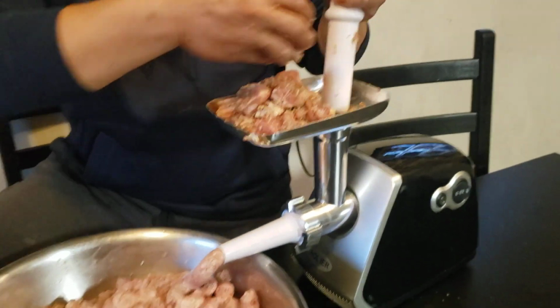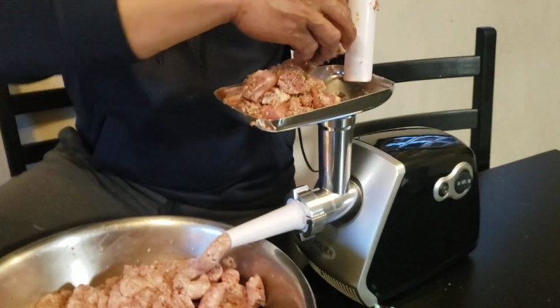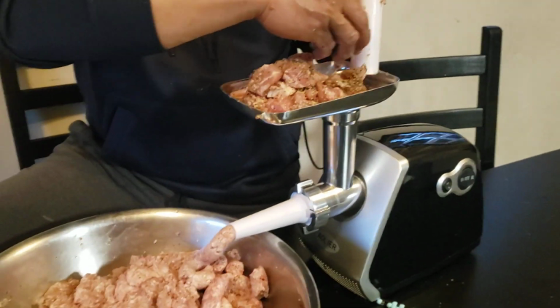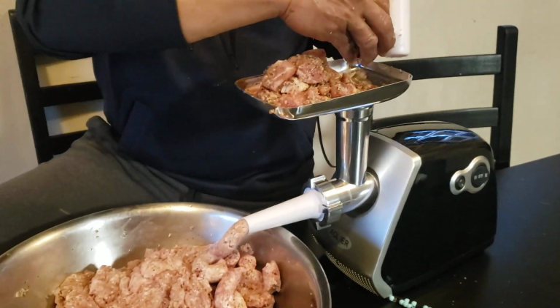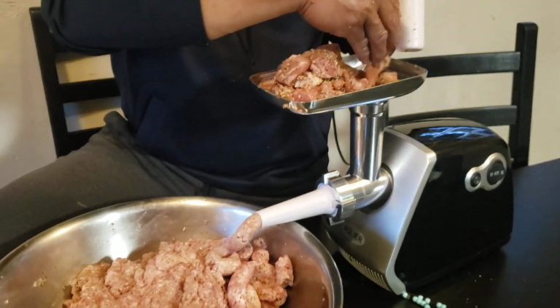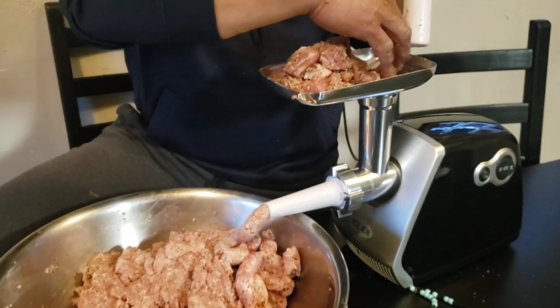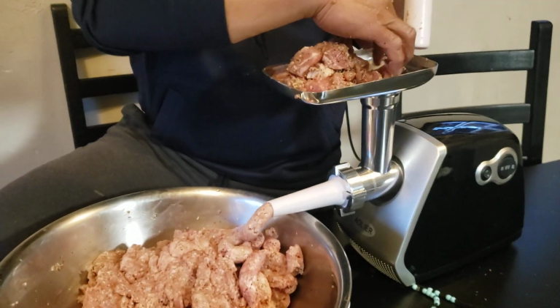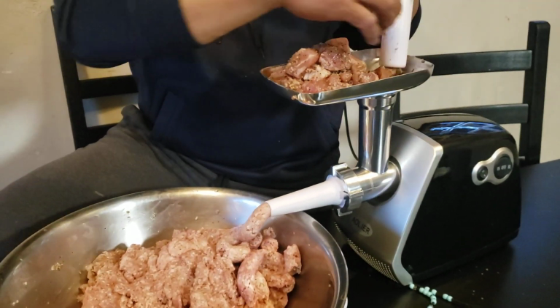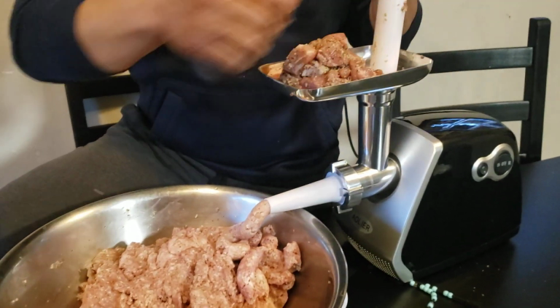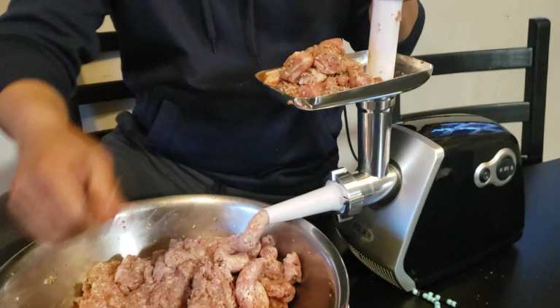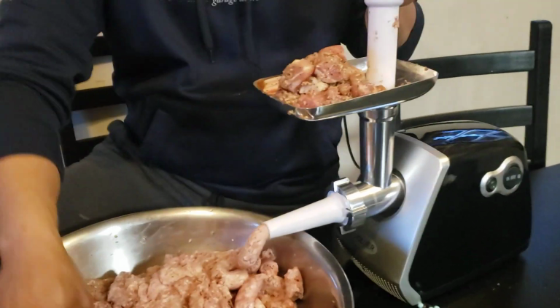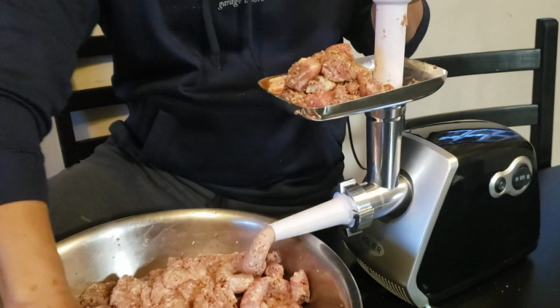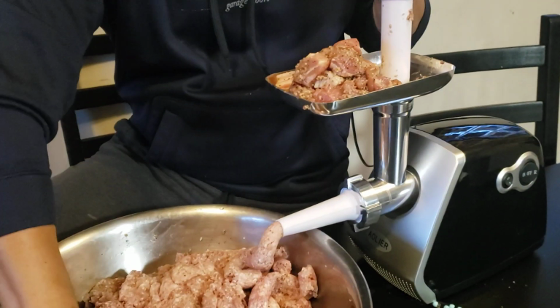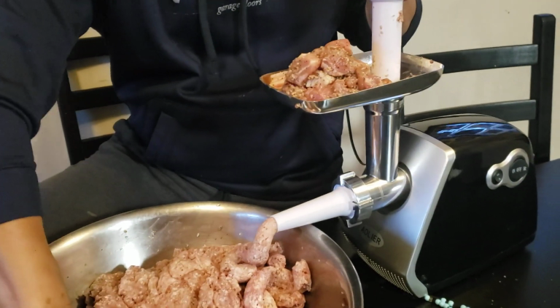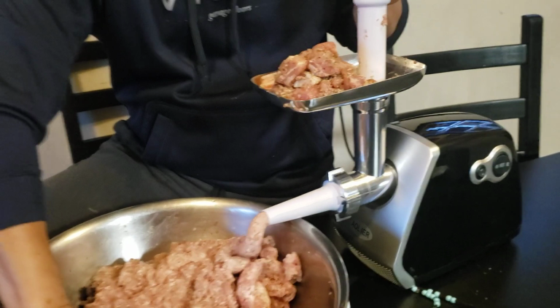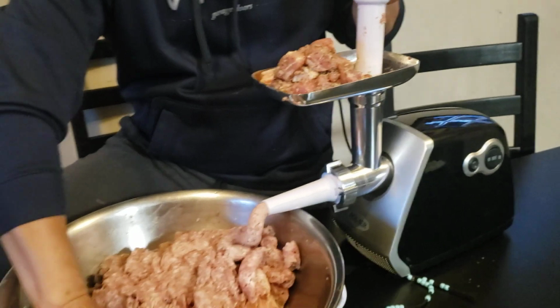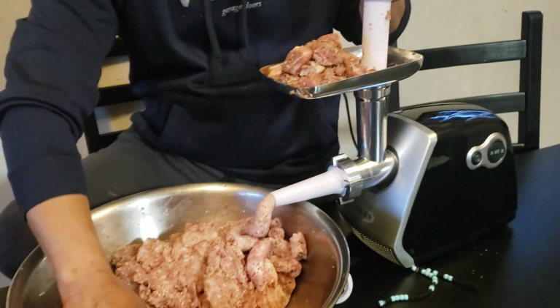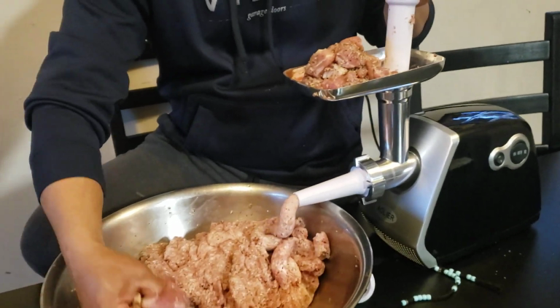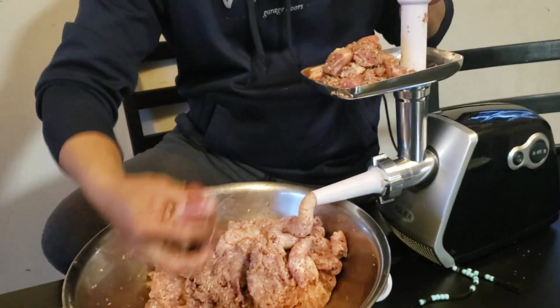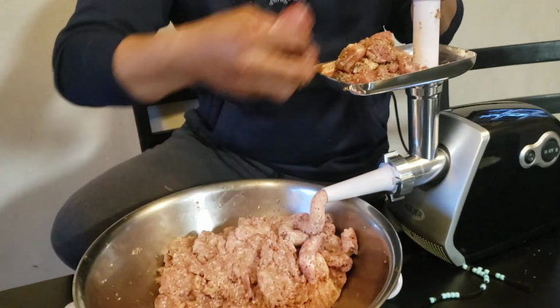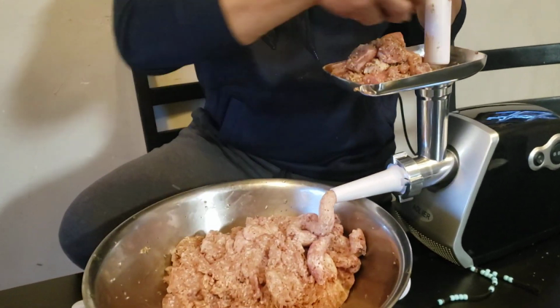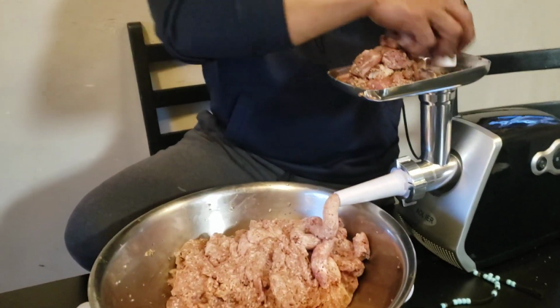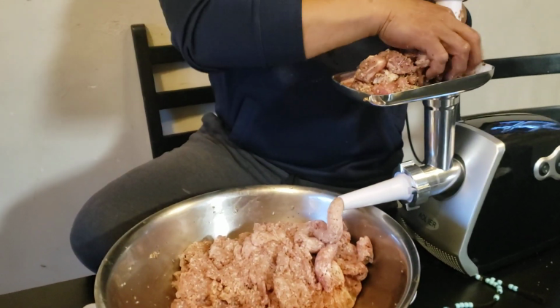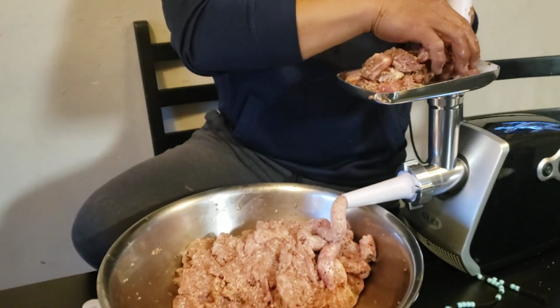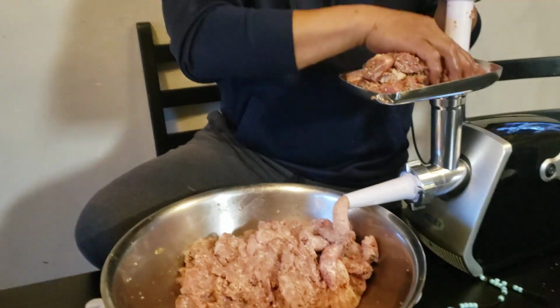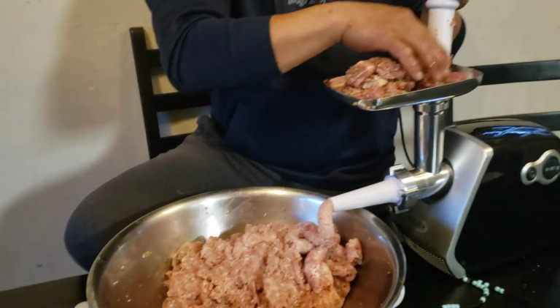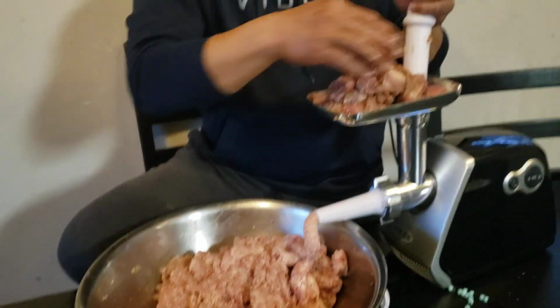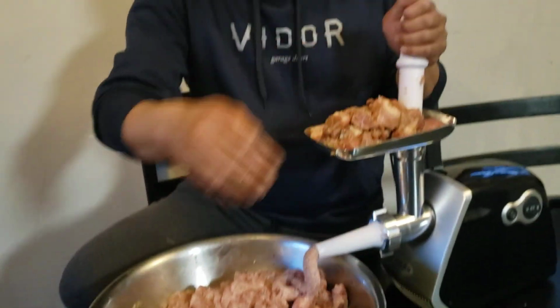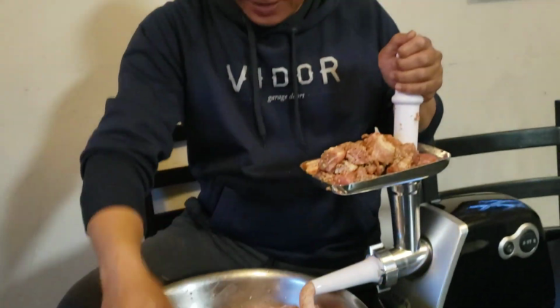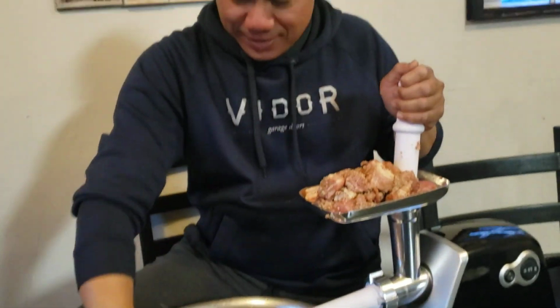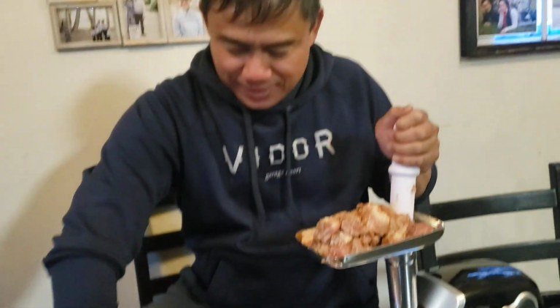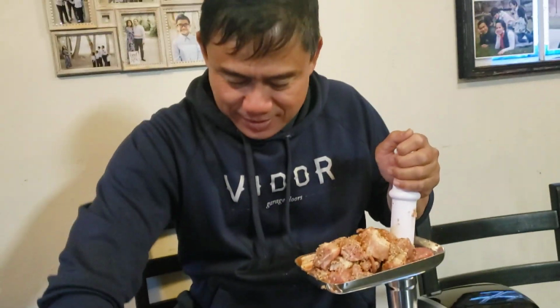Aren't you glad I bought that? That's my Father's Day gift for you, huh? Yeah, yeah.